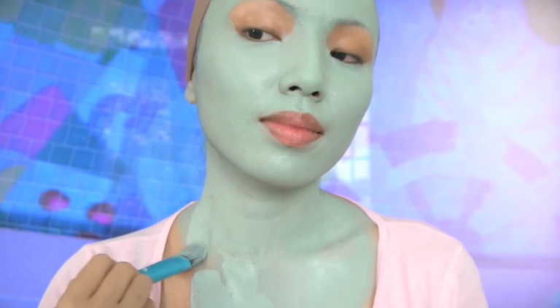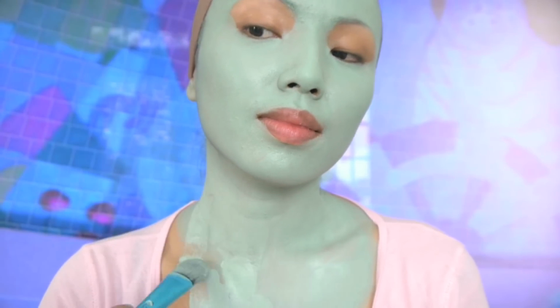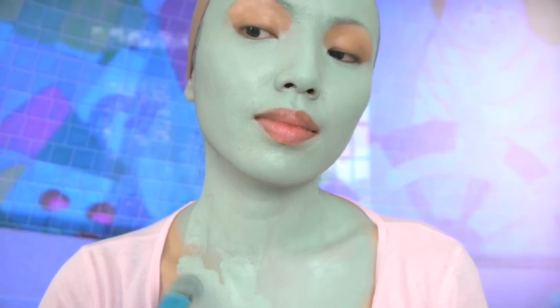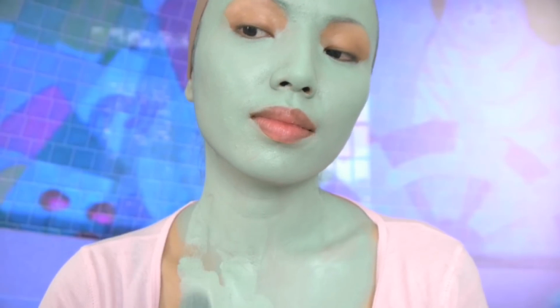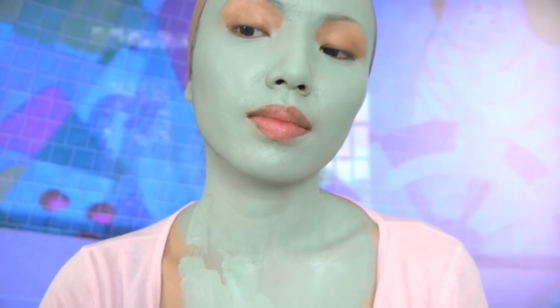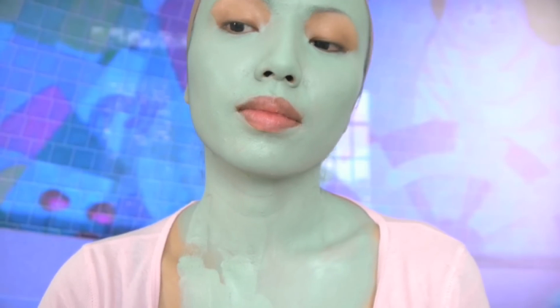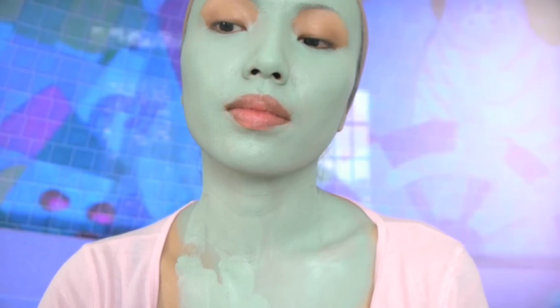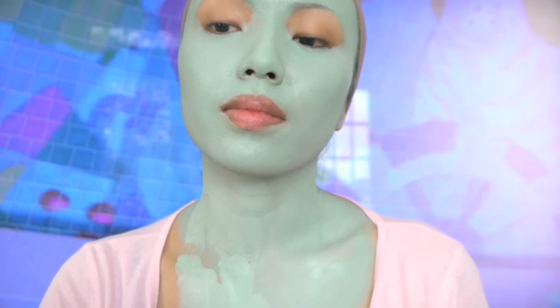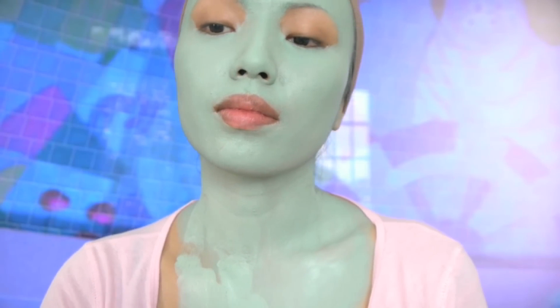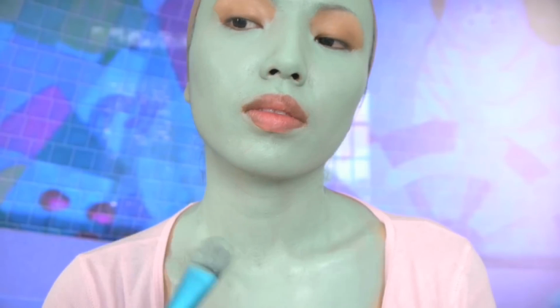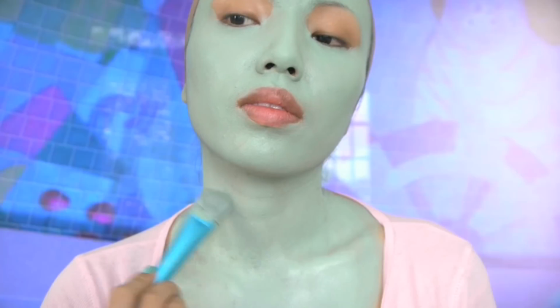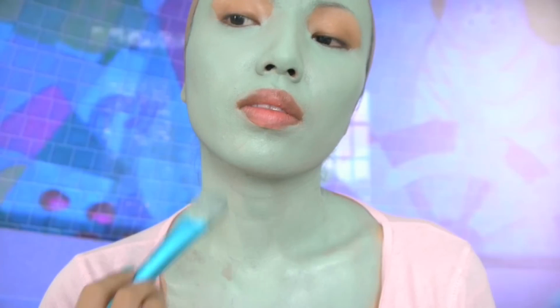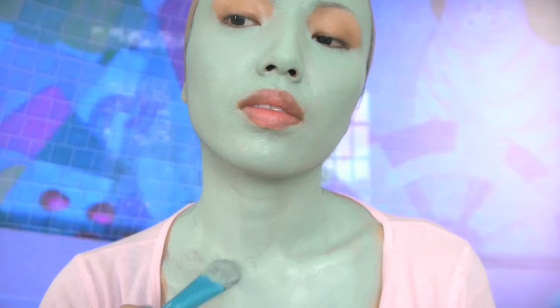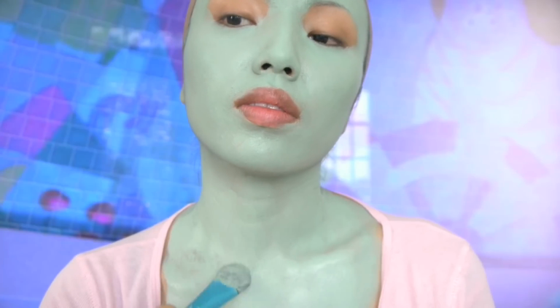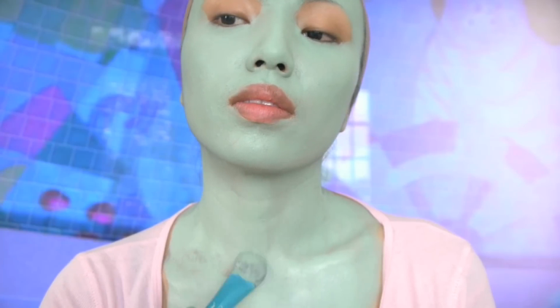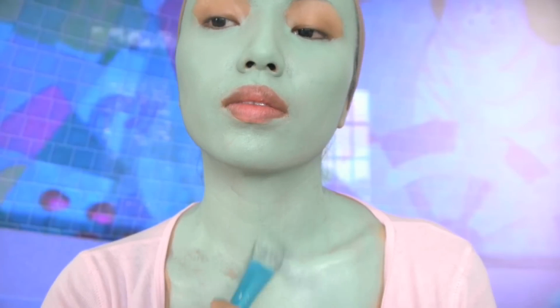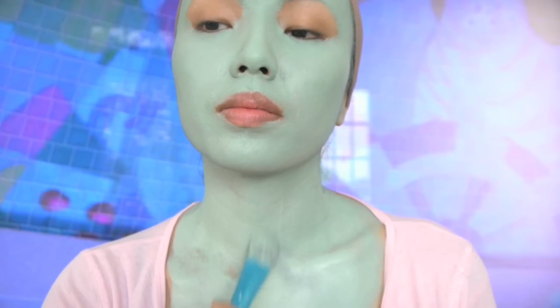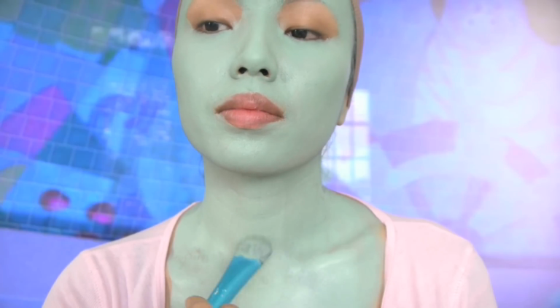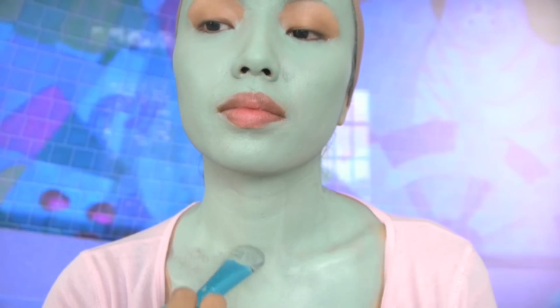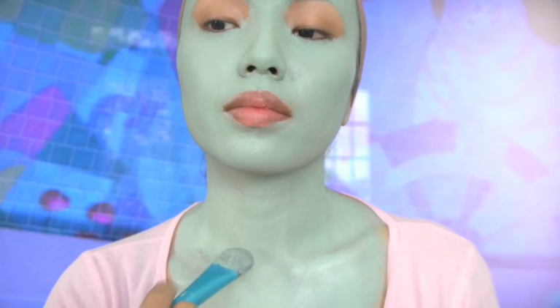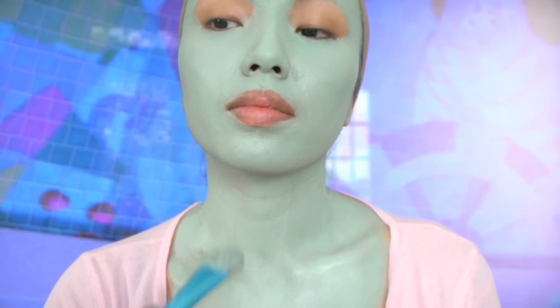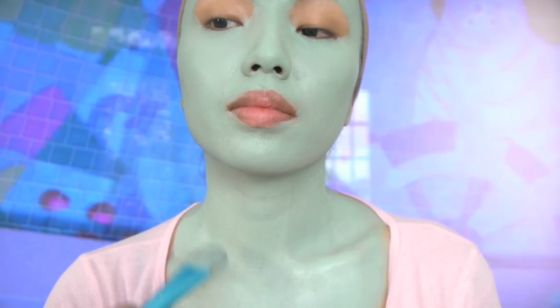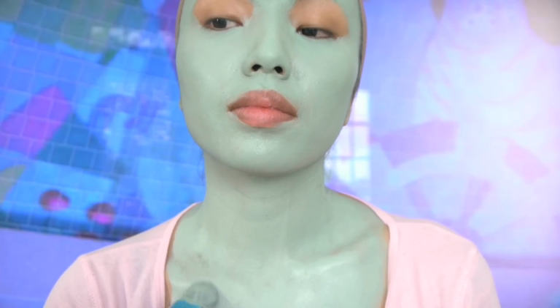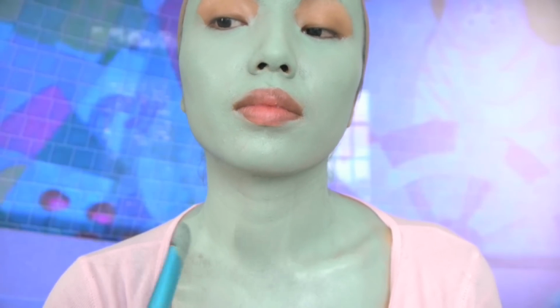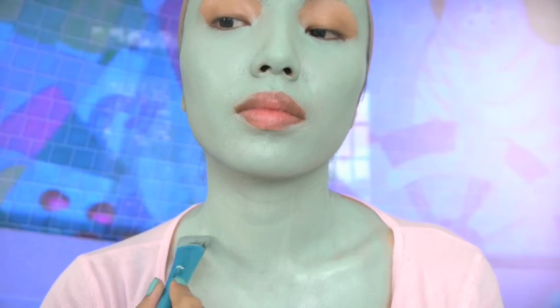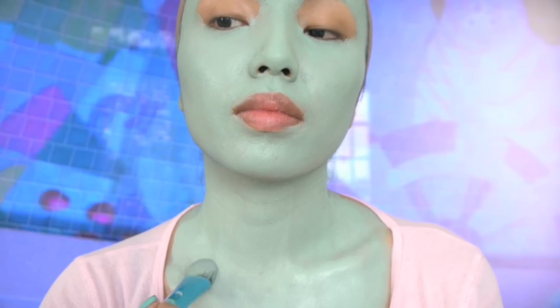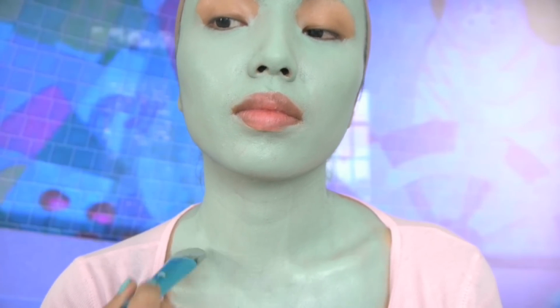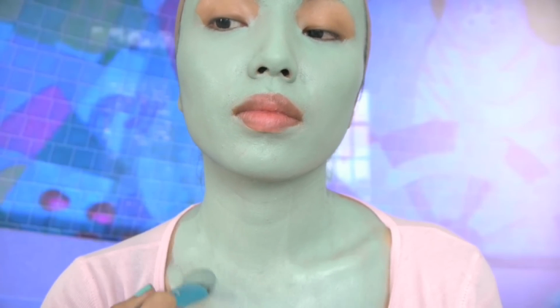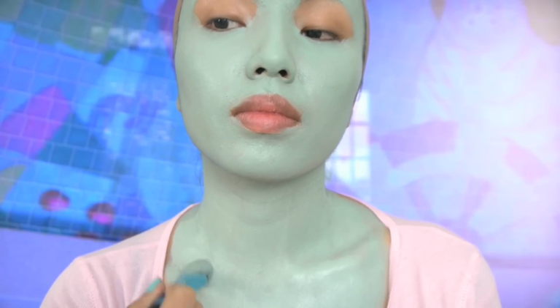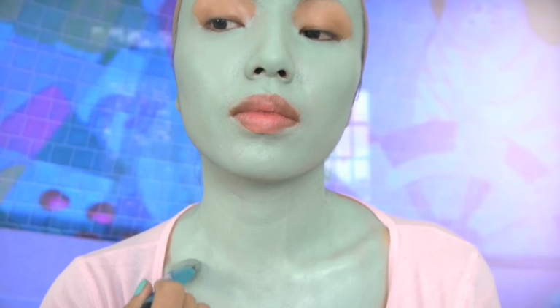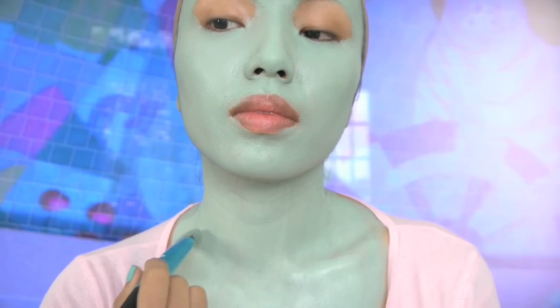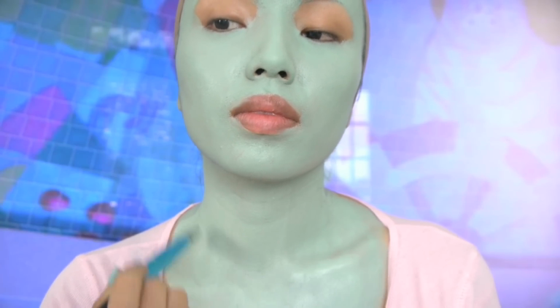Then take two cucumbers and place them on your eyes and we're through with the look. Now I'm just joking!